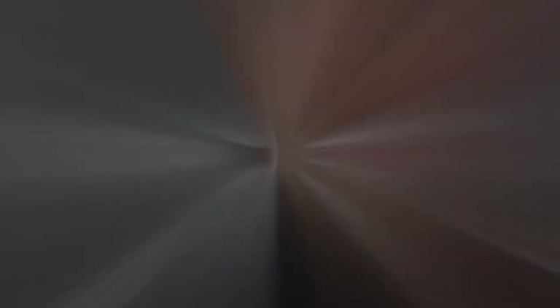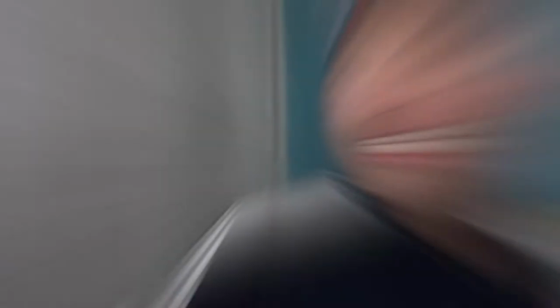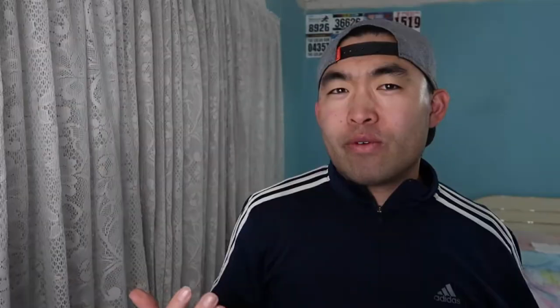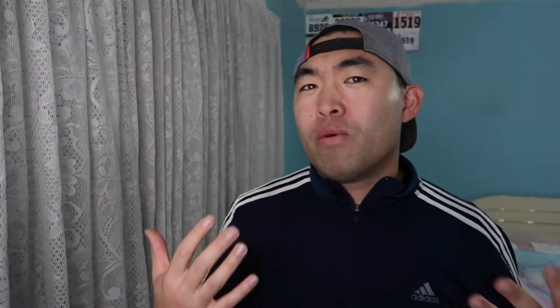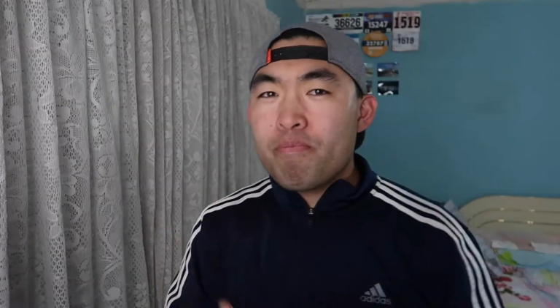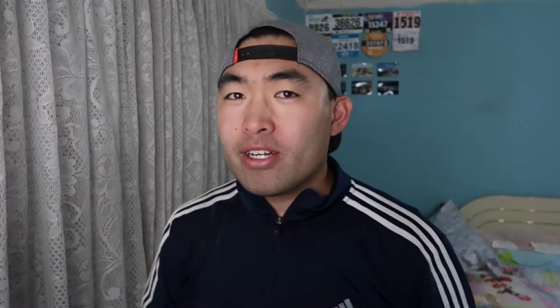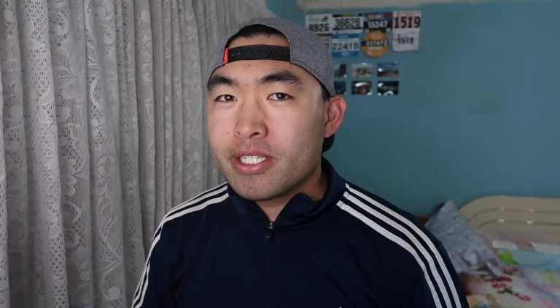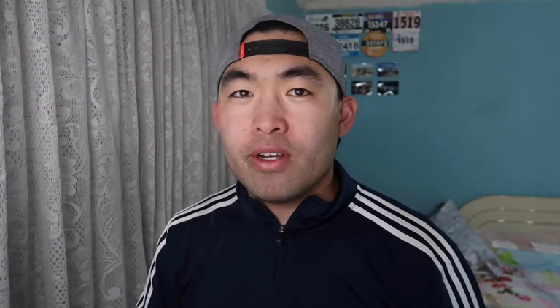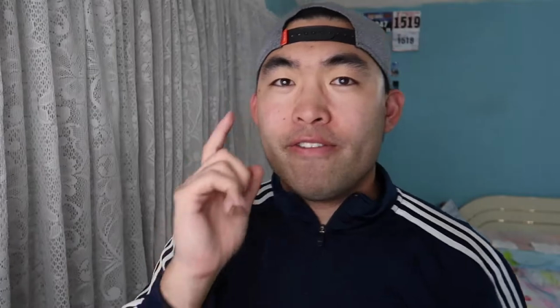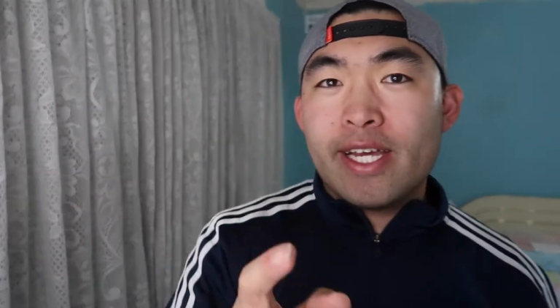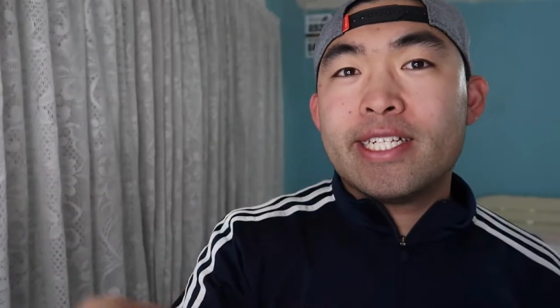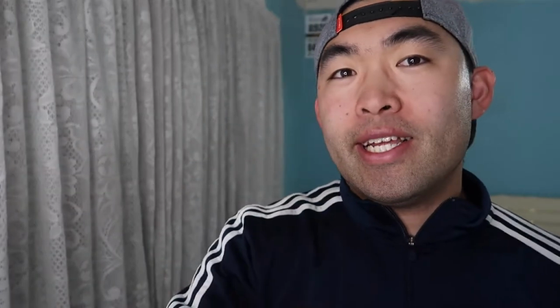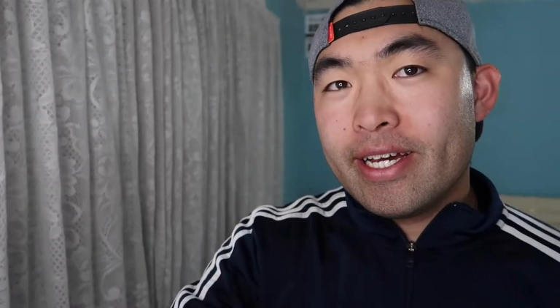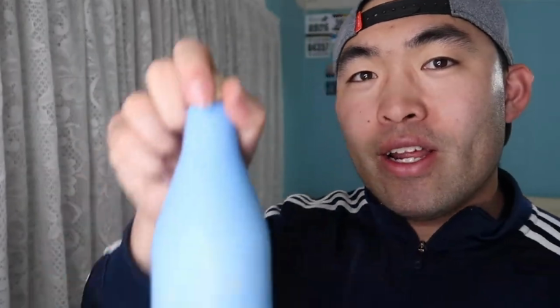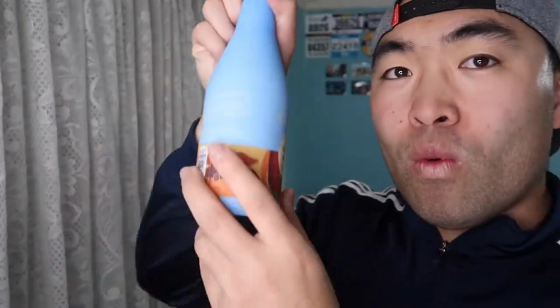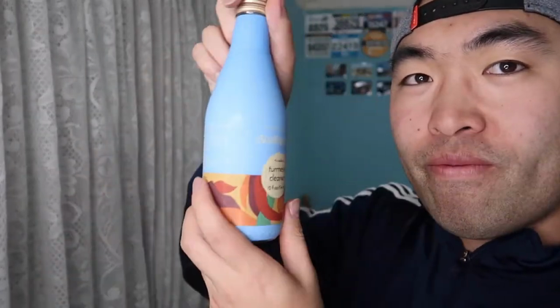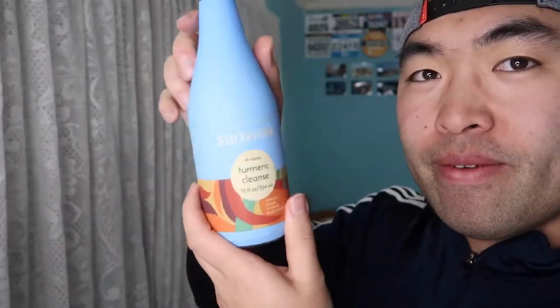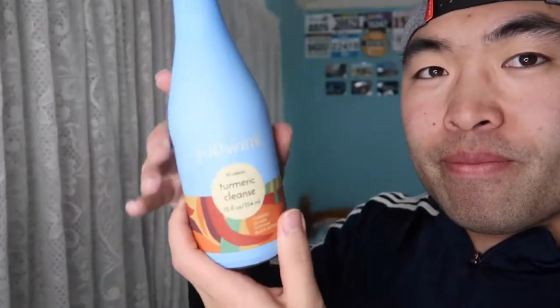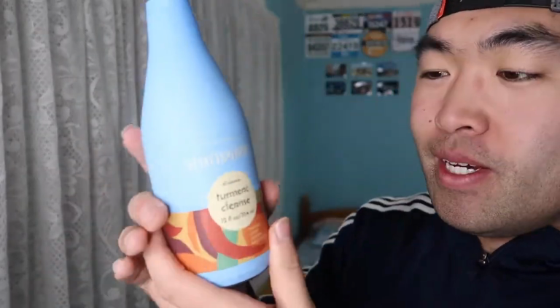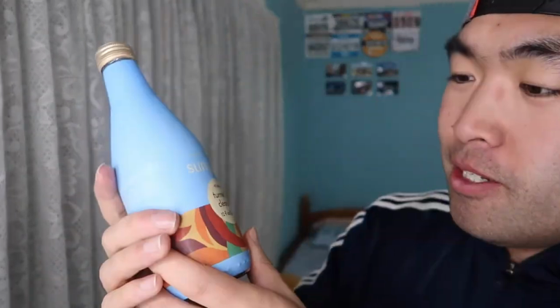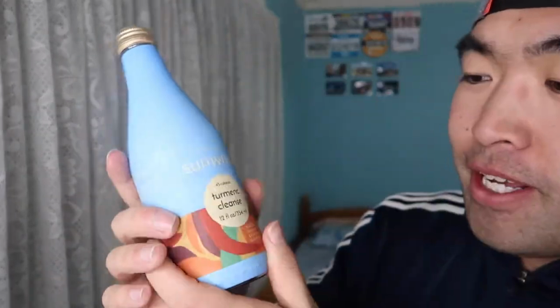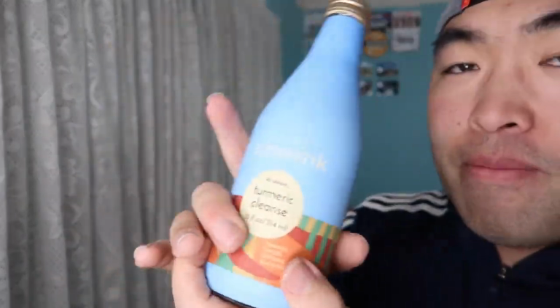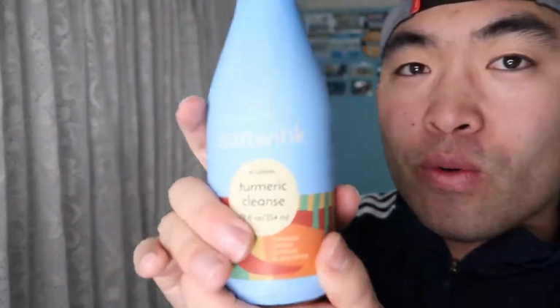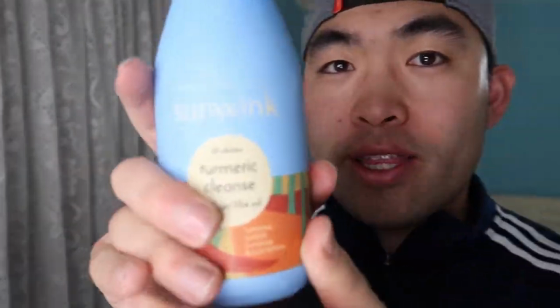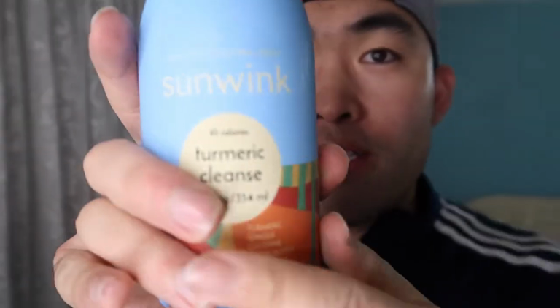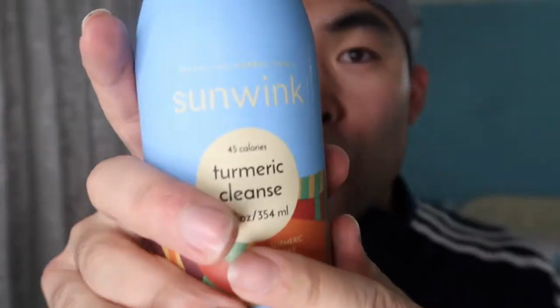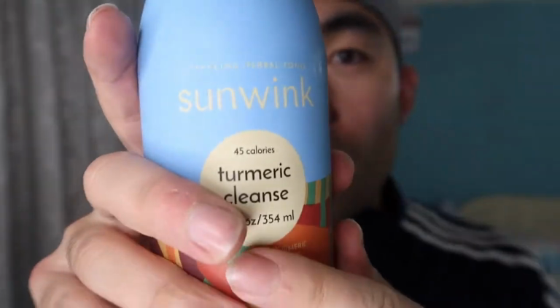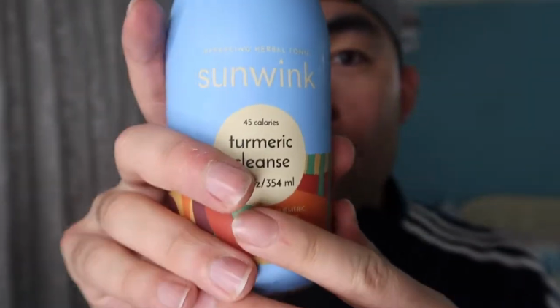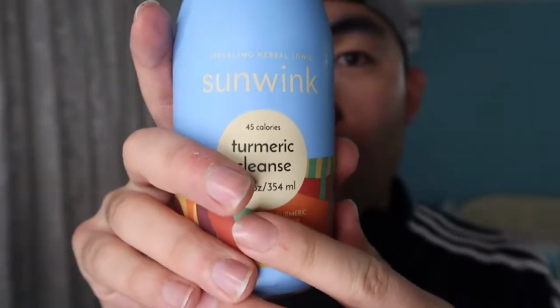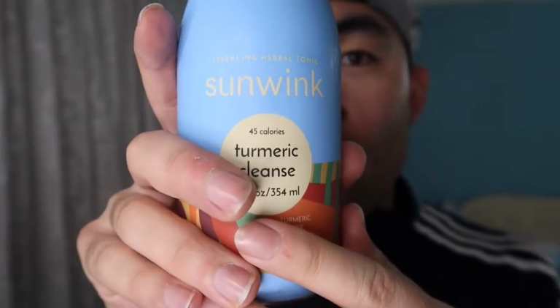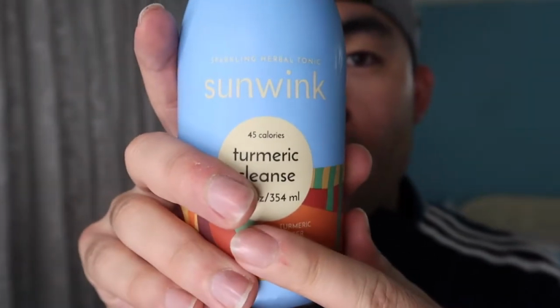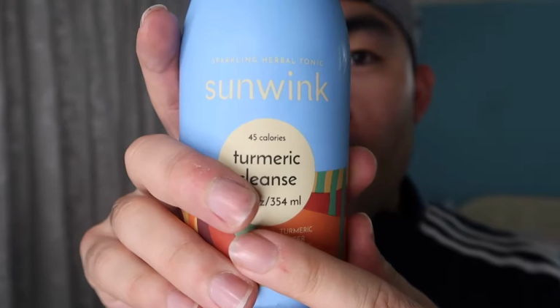Hey G-Squad, welcome back to an episode of Is It Worth It? For today's episode, we got this cool amazing product here in my hand.